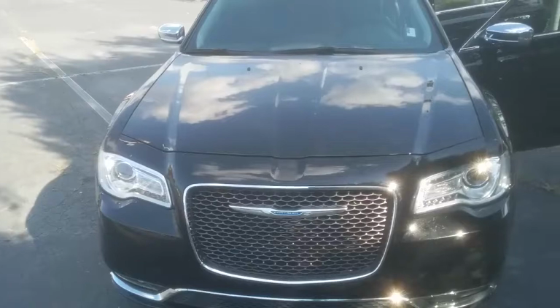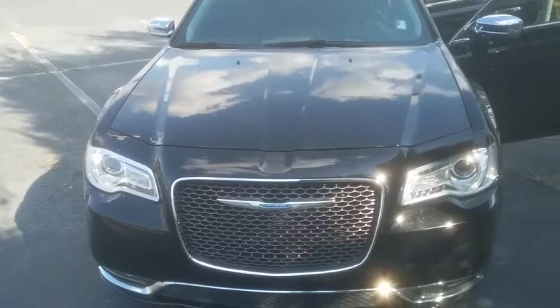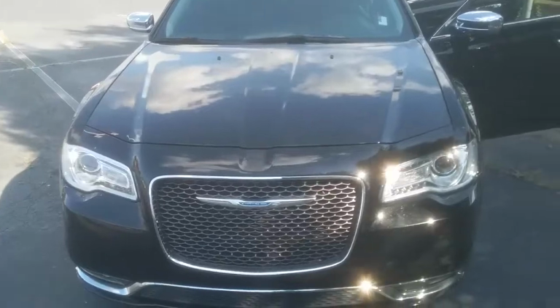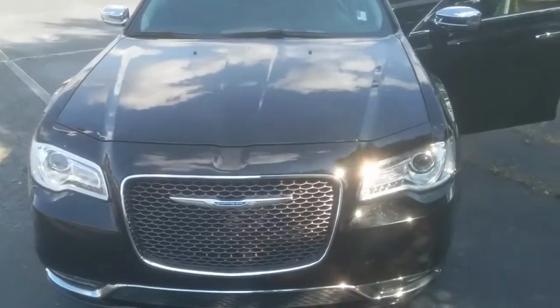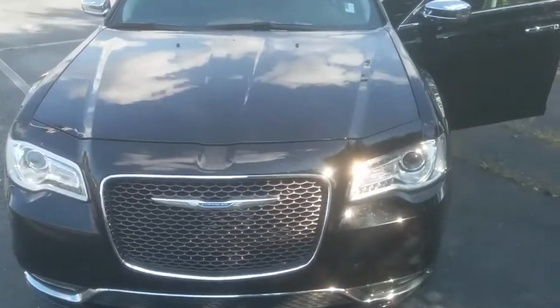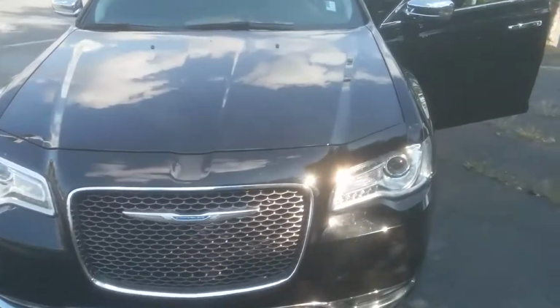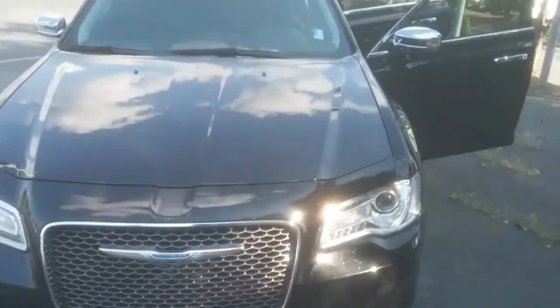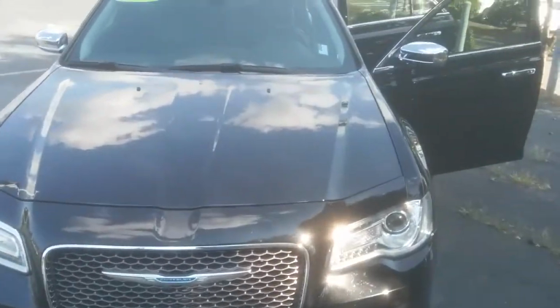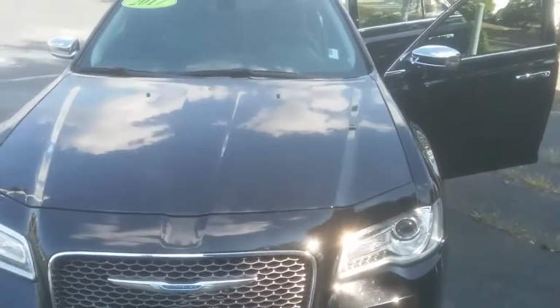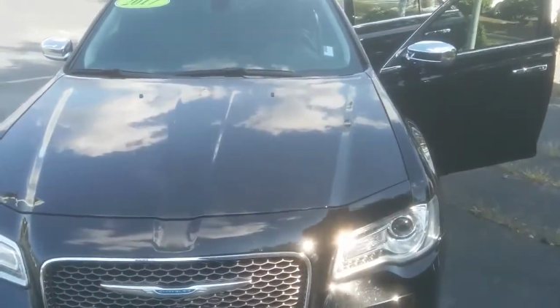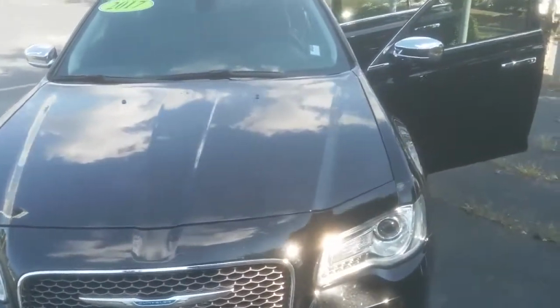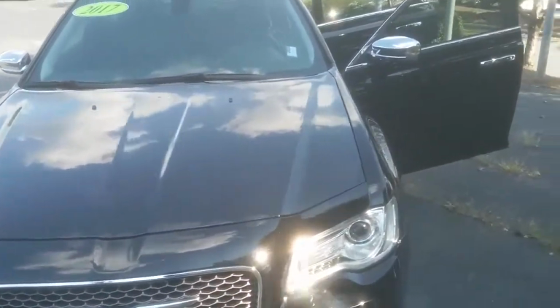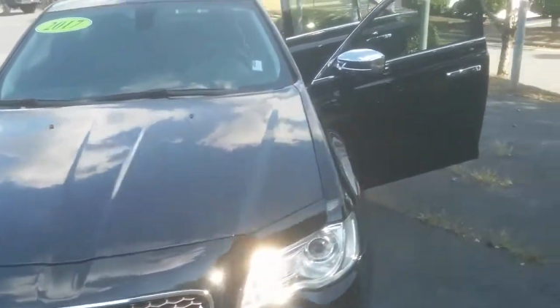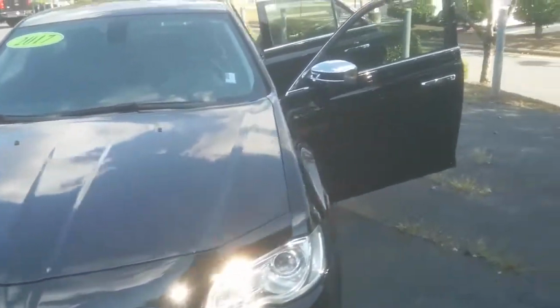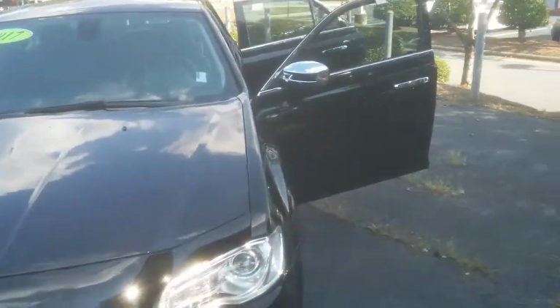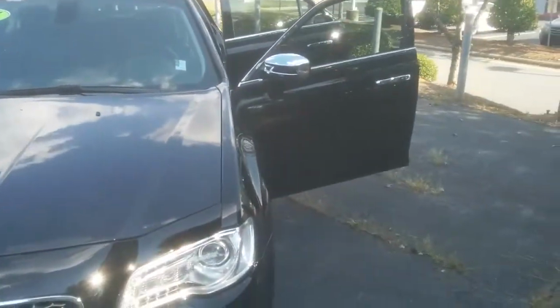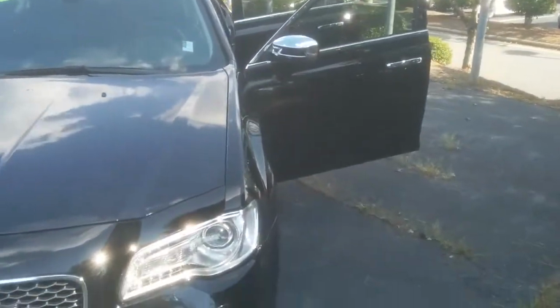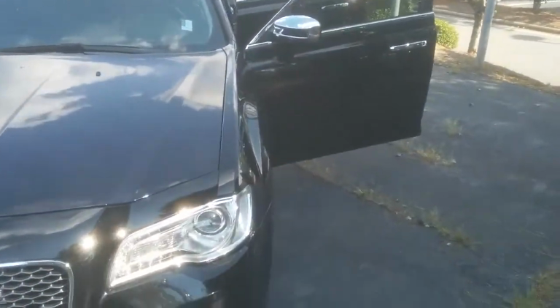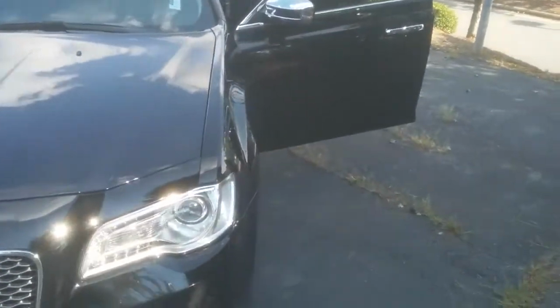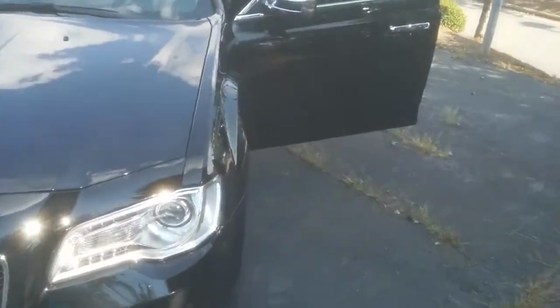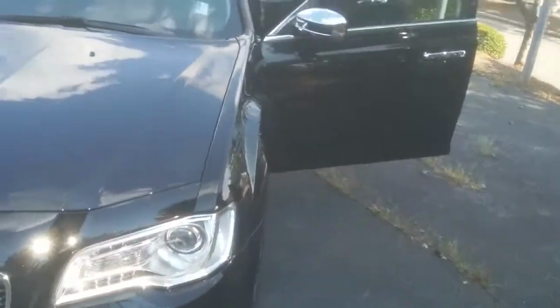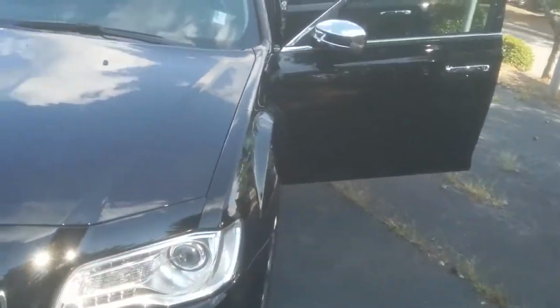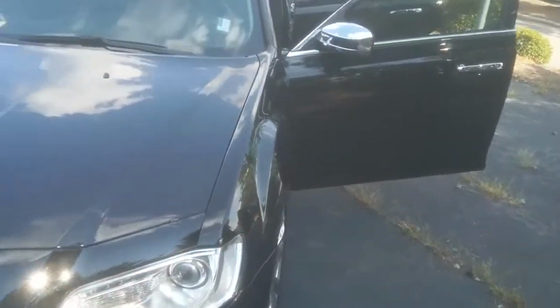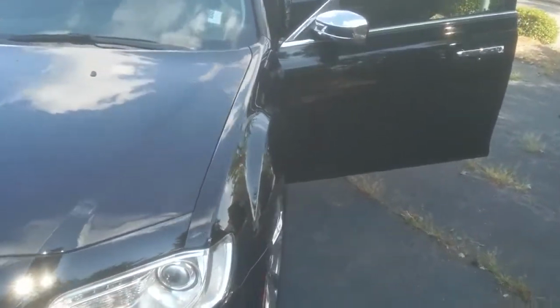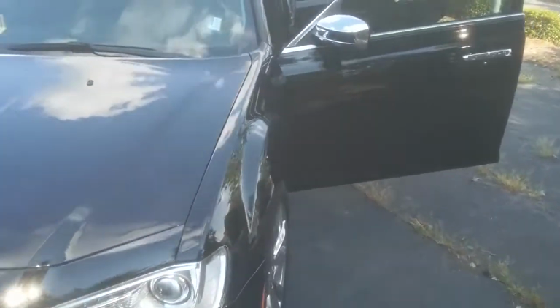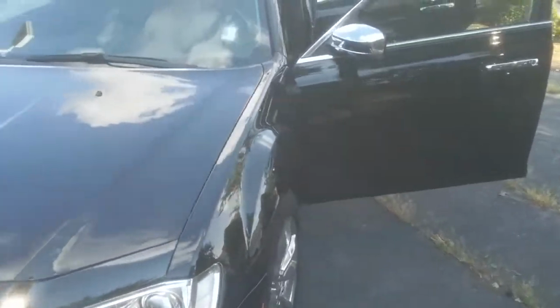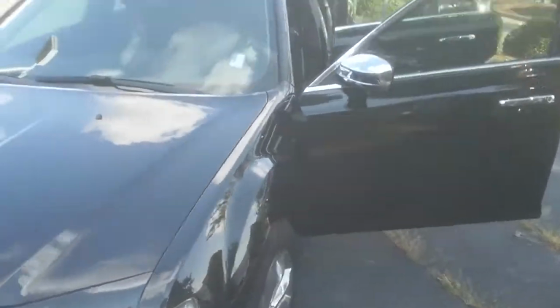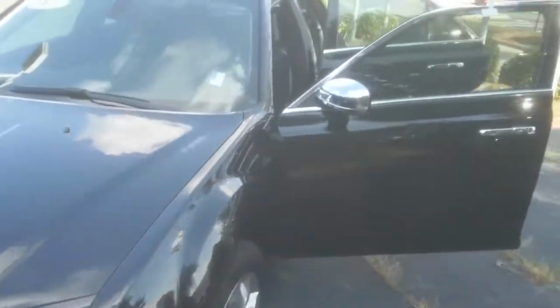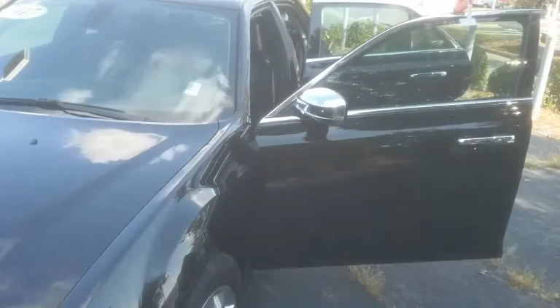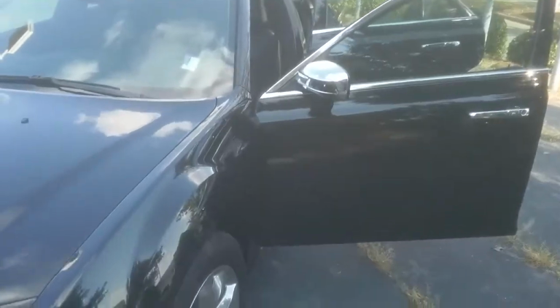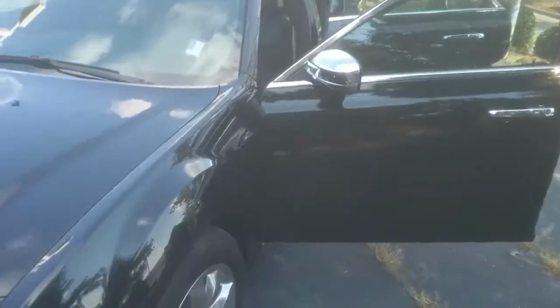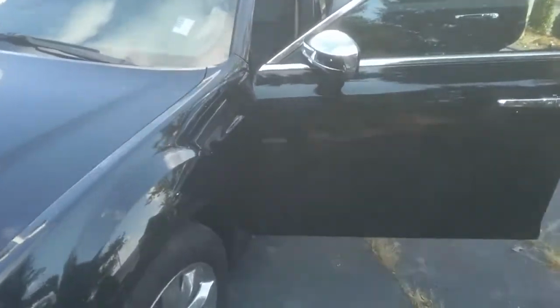I'm Presley here at Right One Auto. Today I'm featuring the 2017 Chrysler 300C.